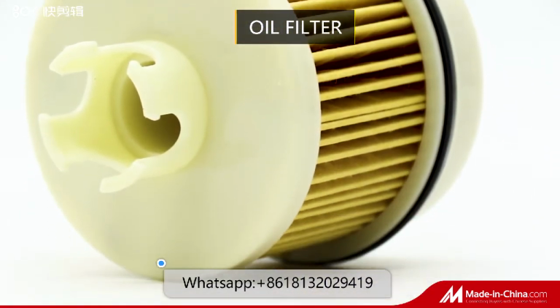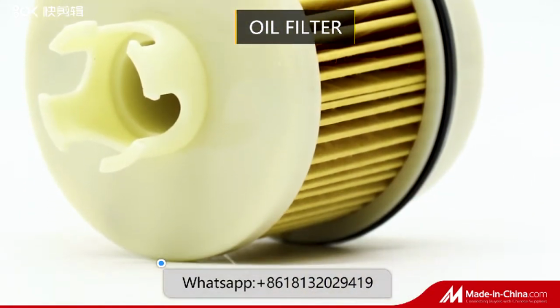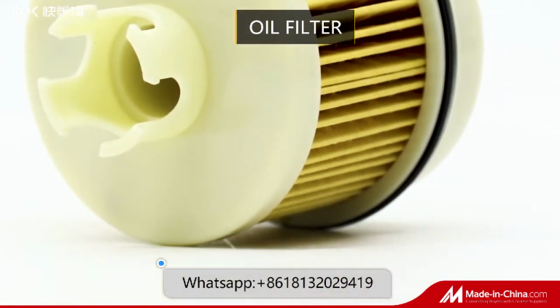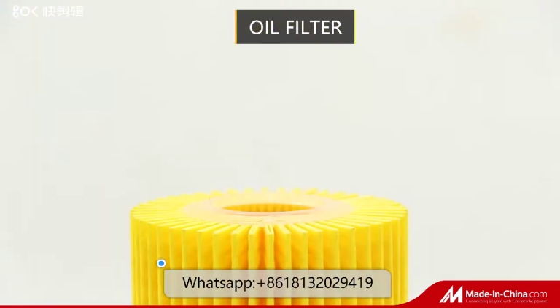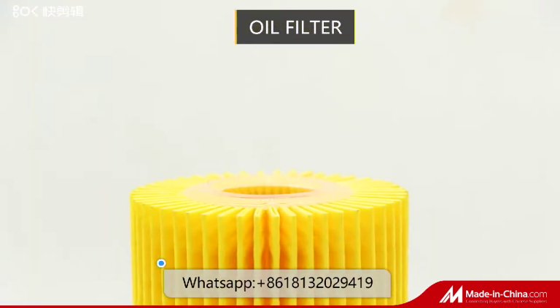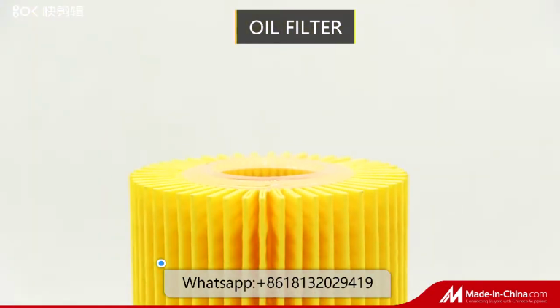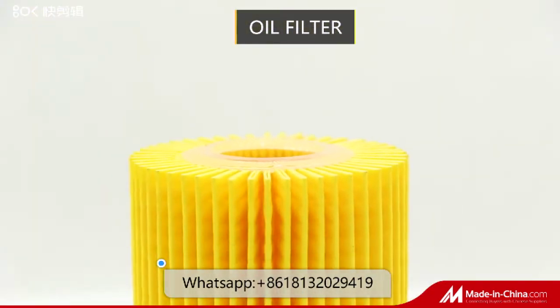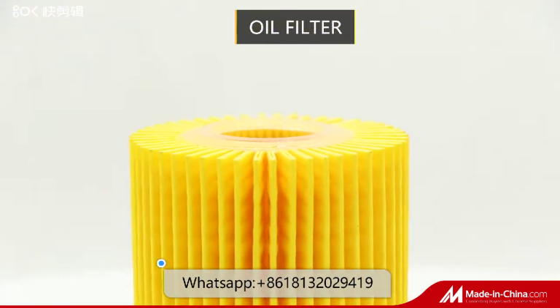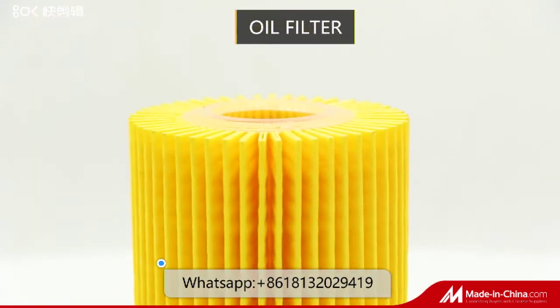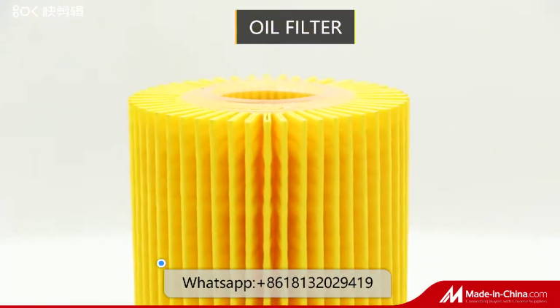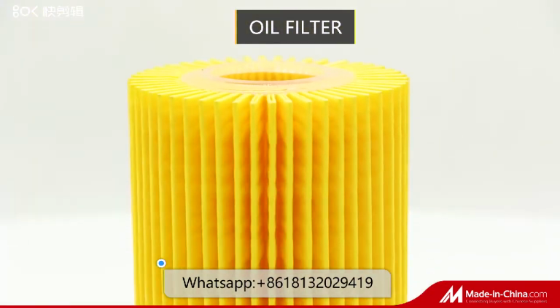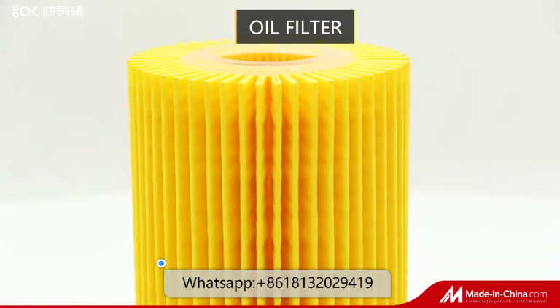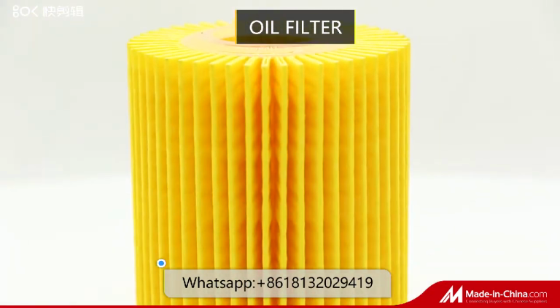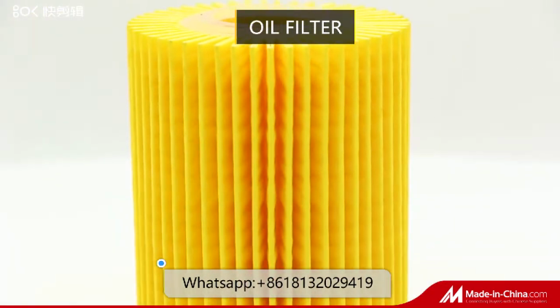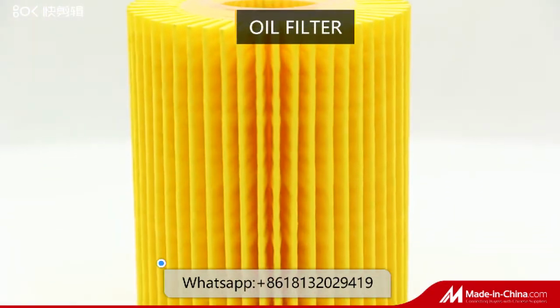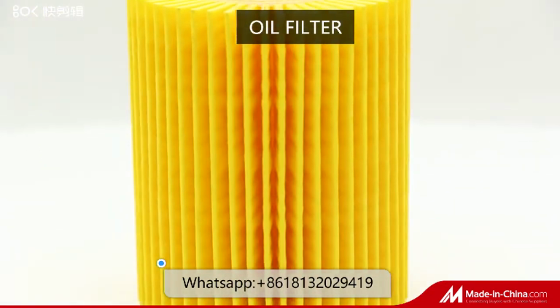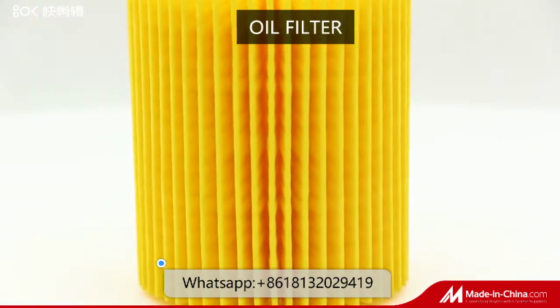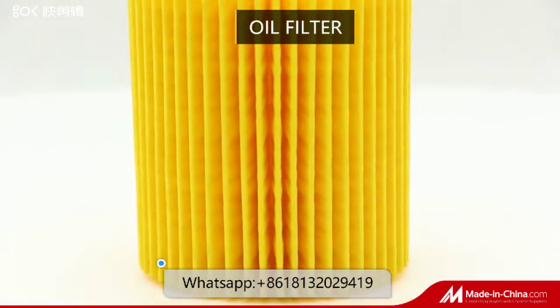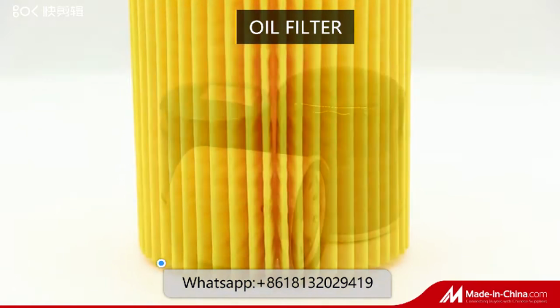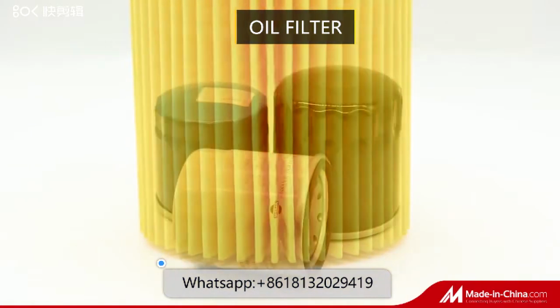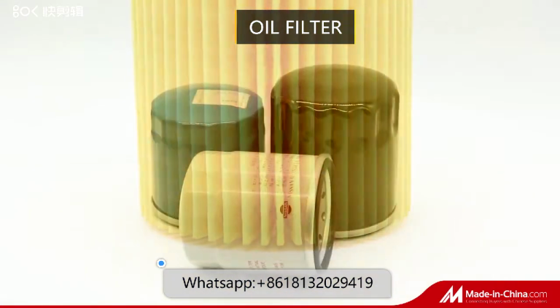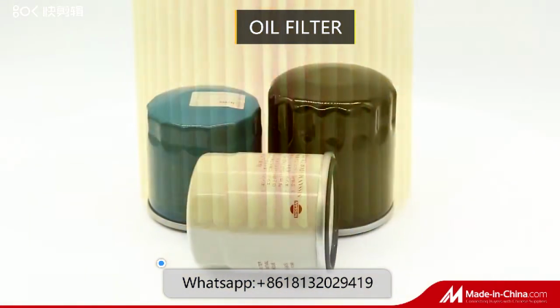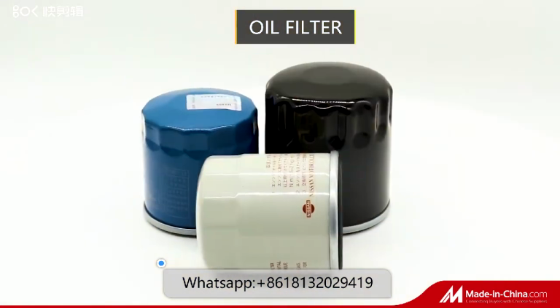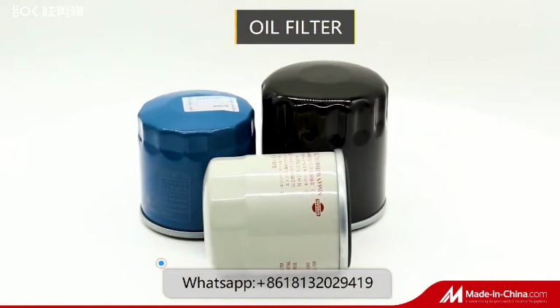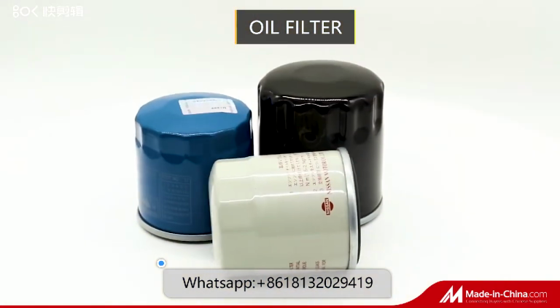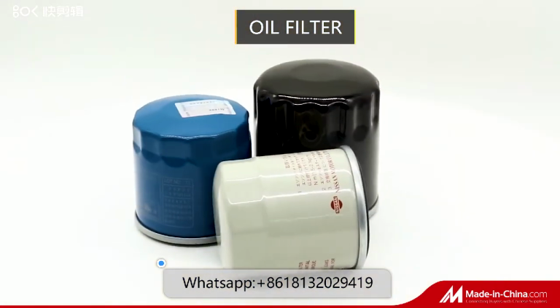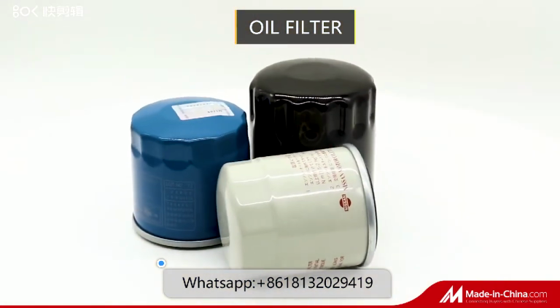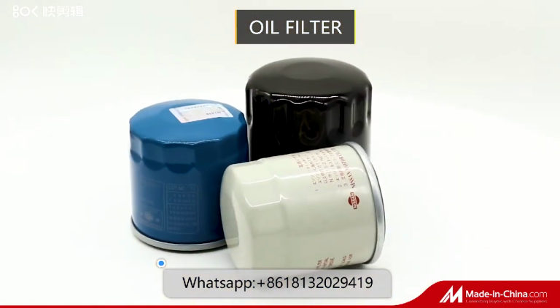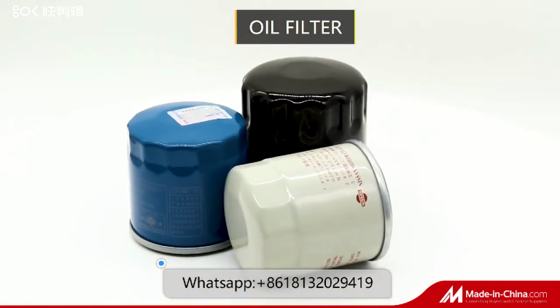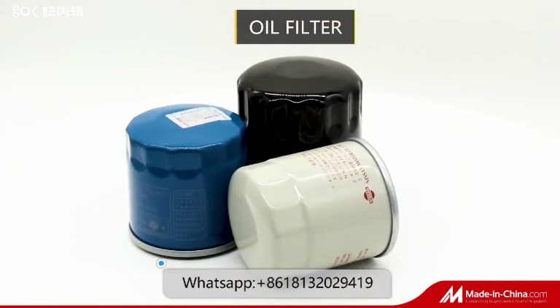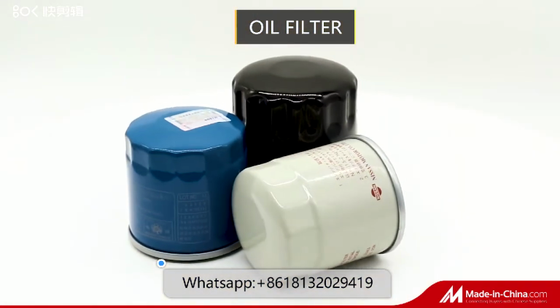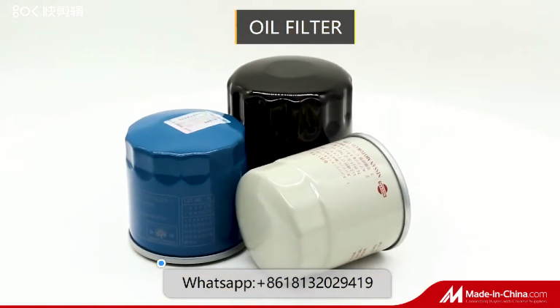They help capture harmful pollutants that can damage the engine, keeping your car's engine running longer on clean oil.